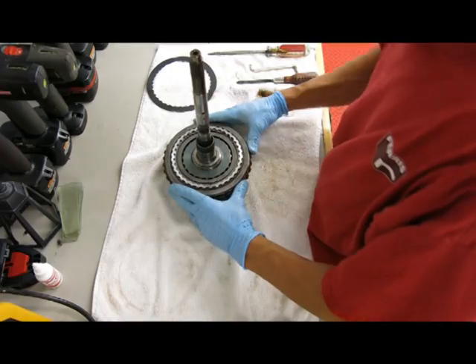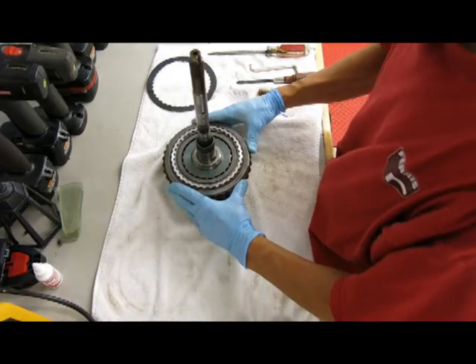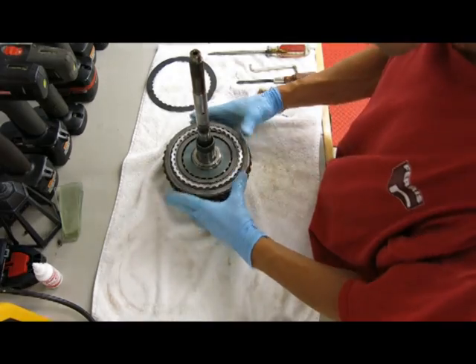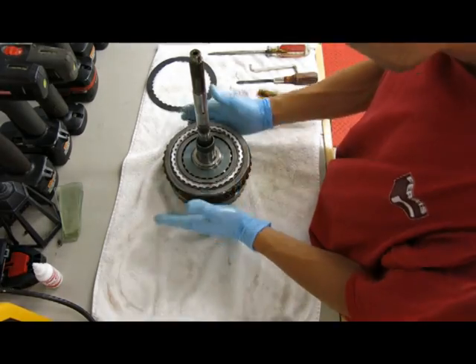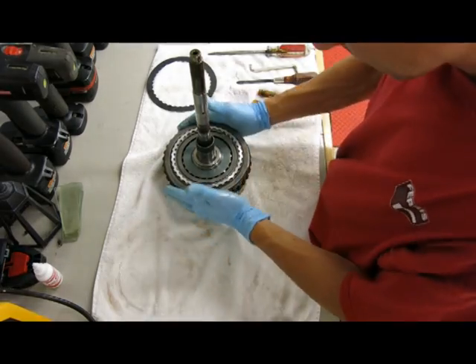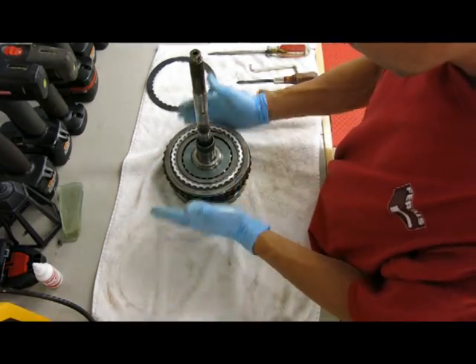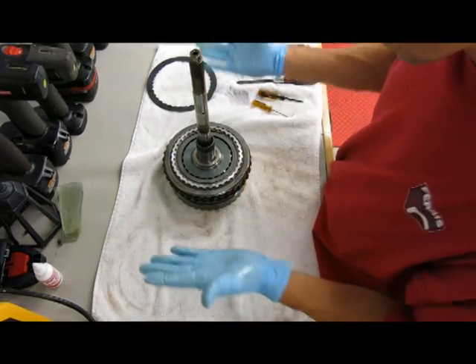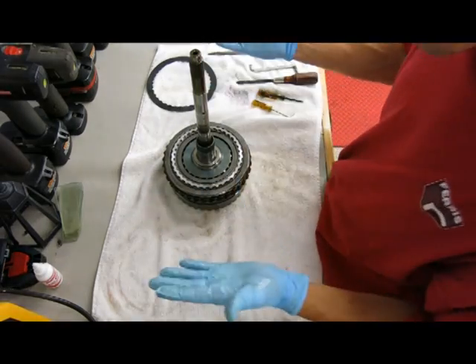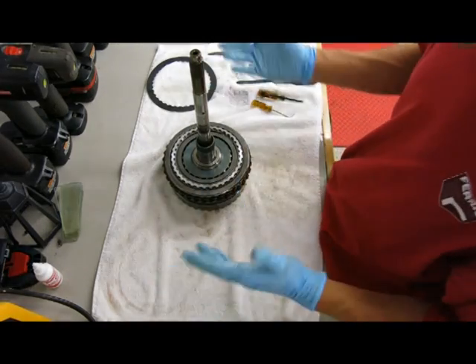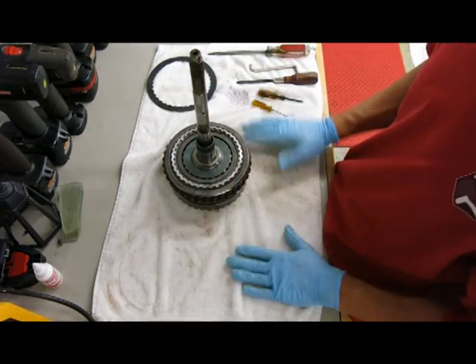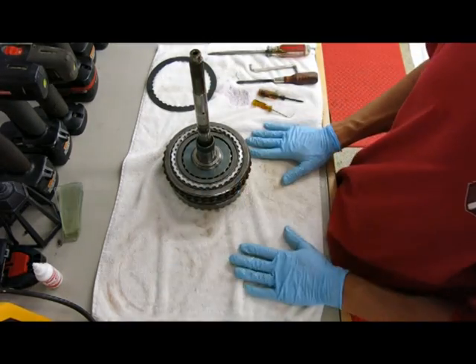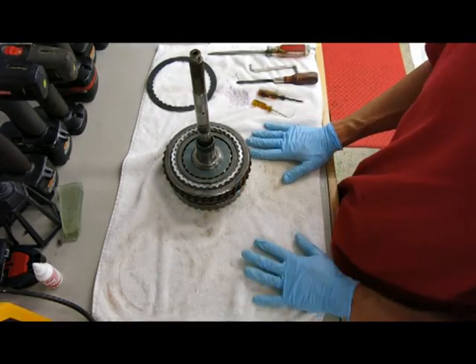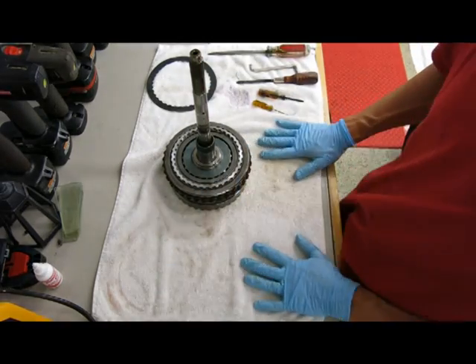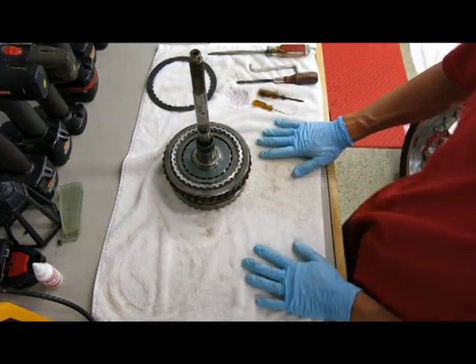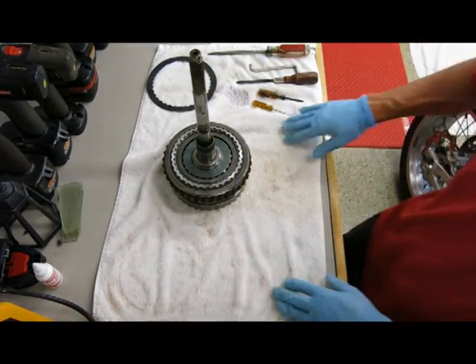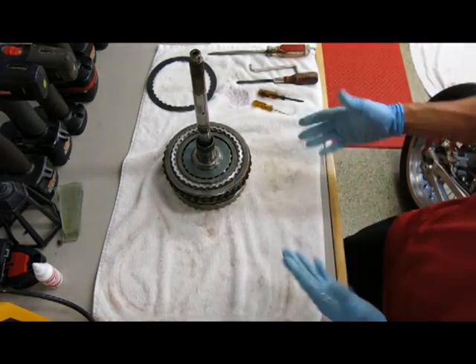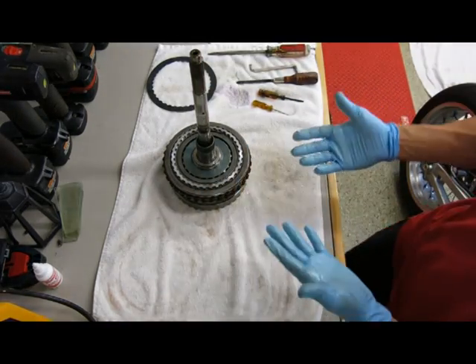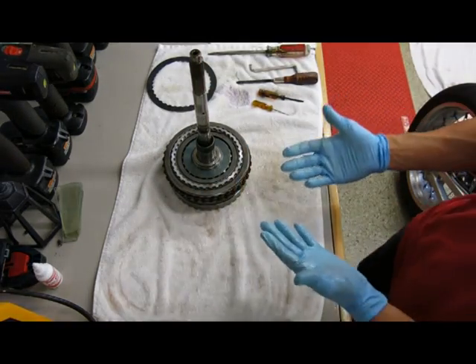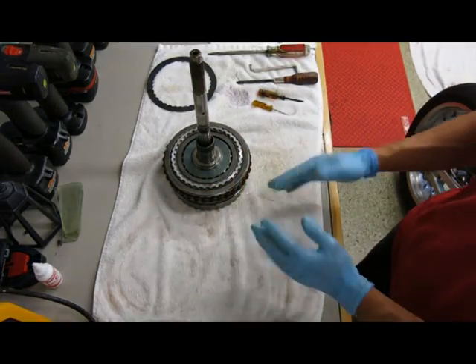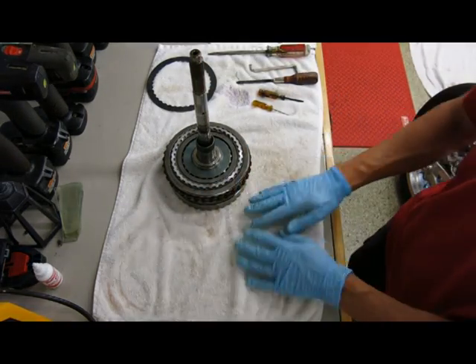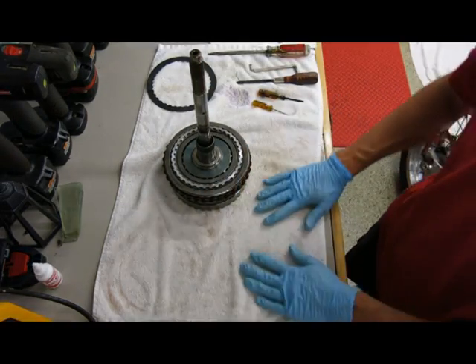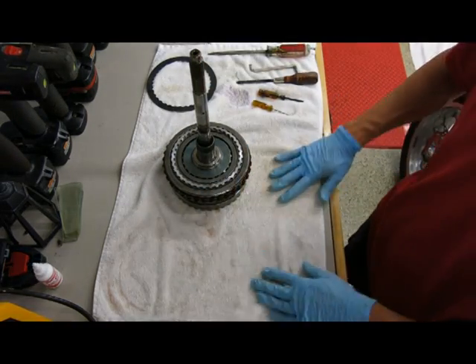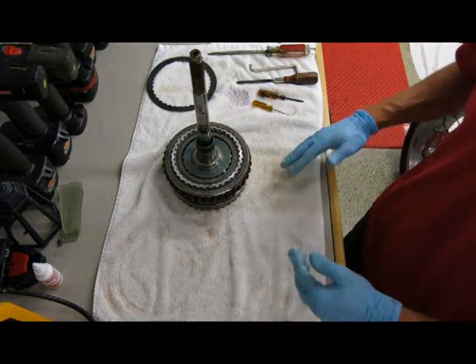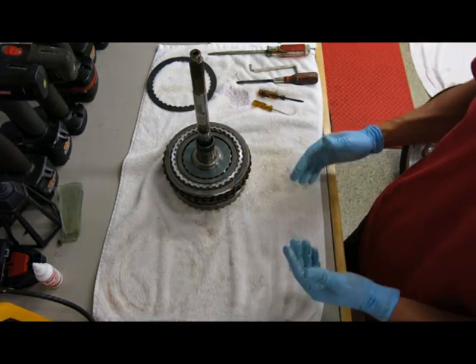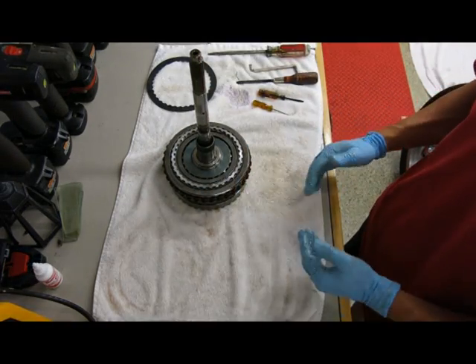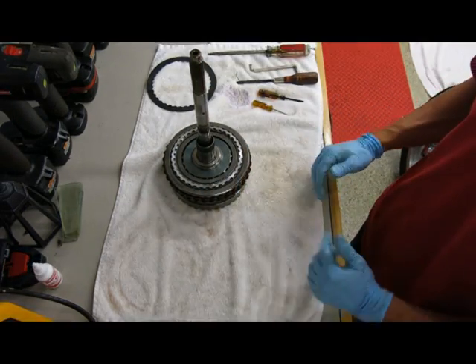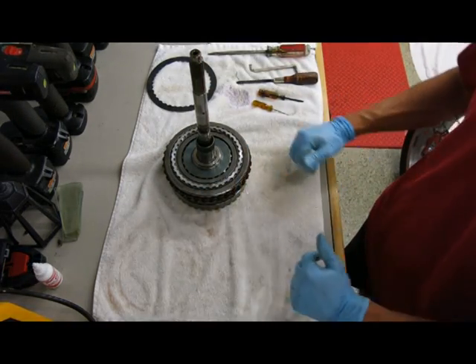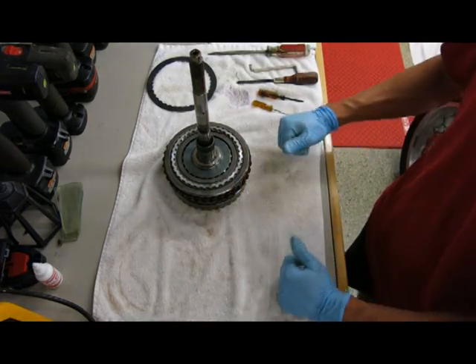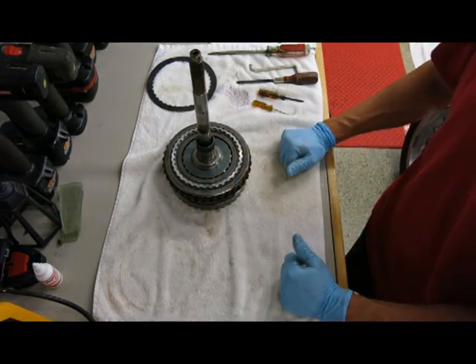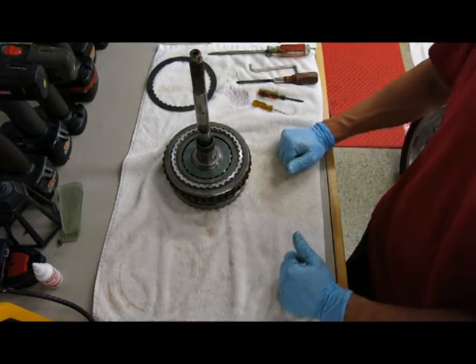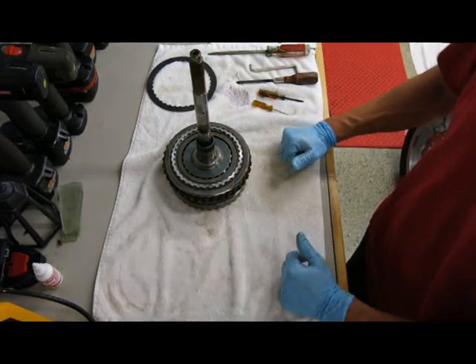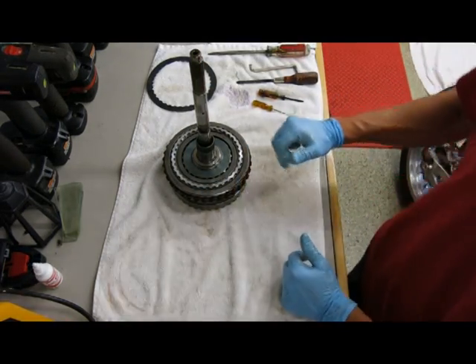All done. 3-5 reverse wave plate changed out.